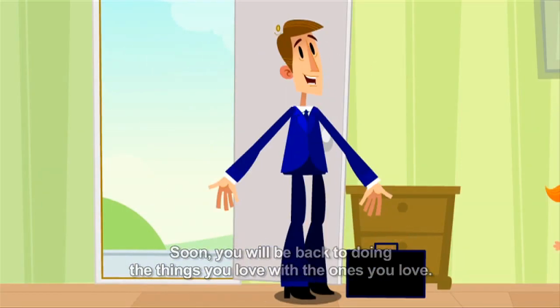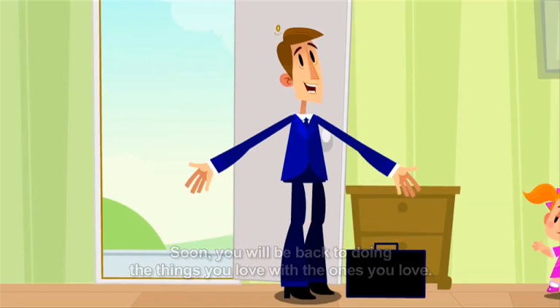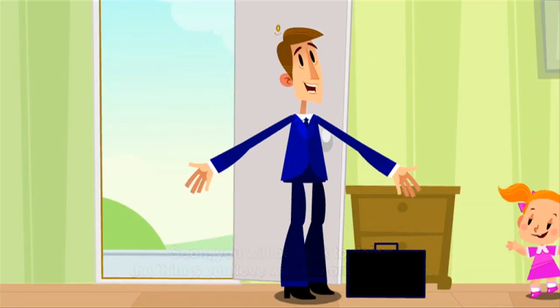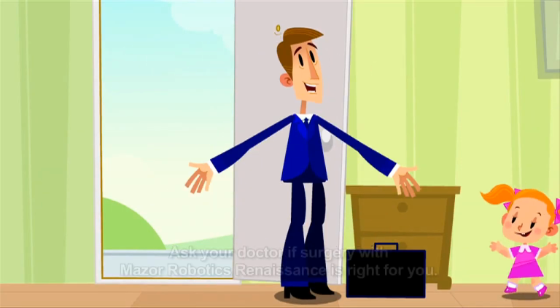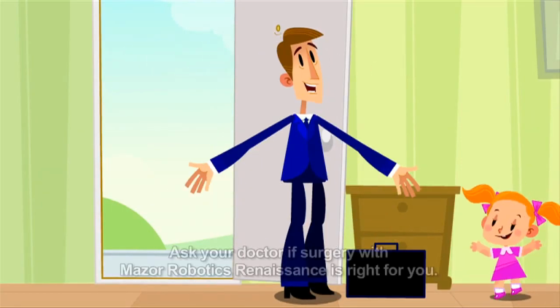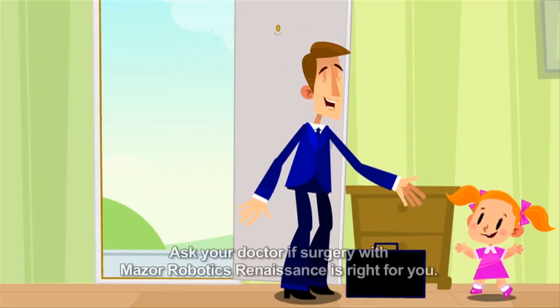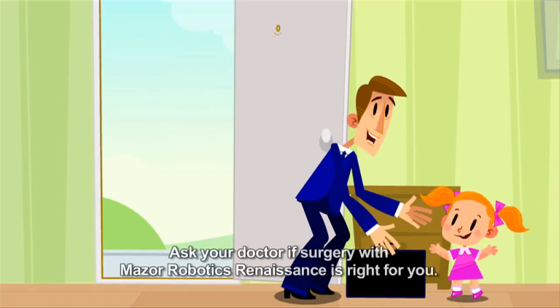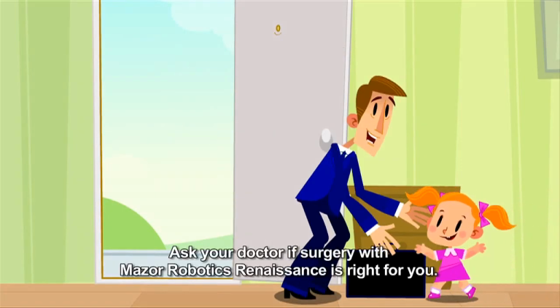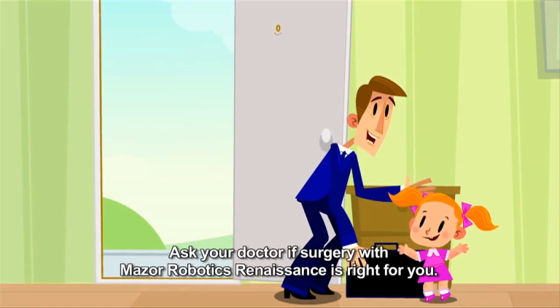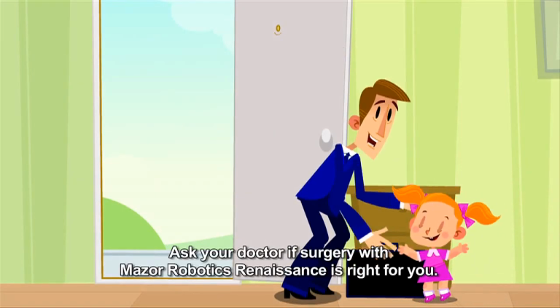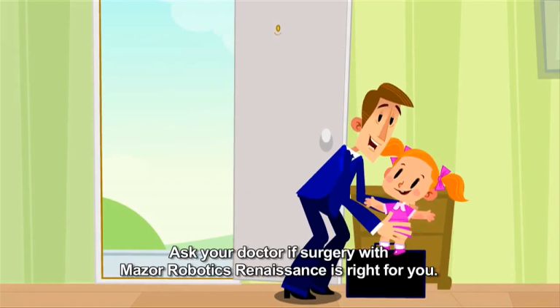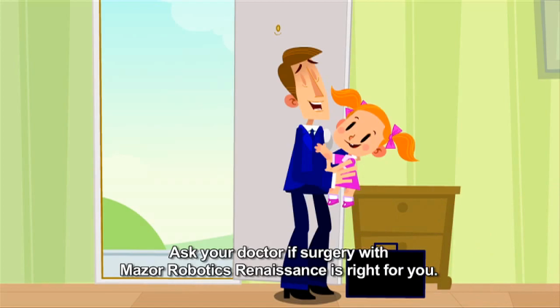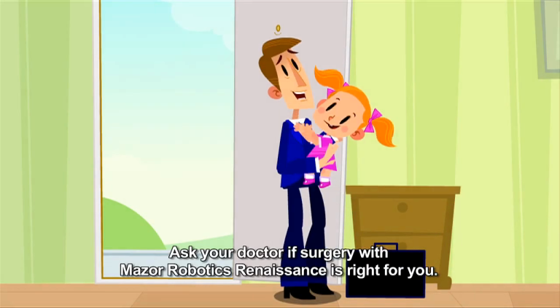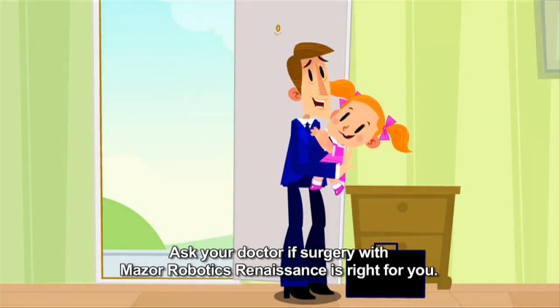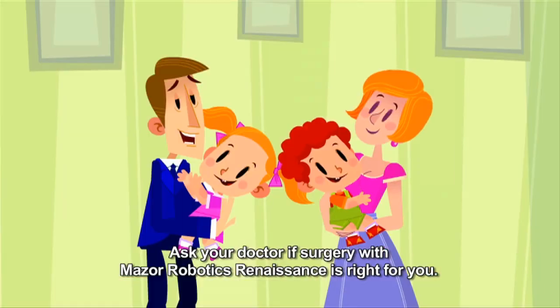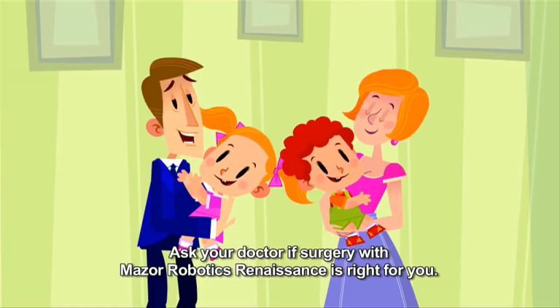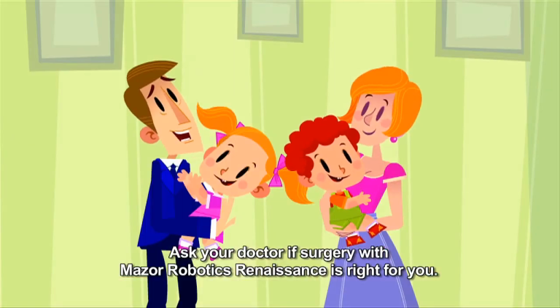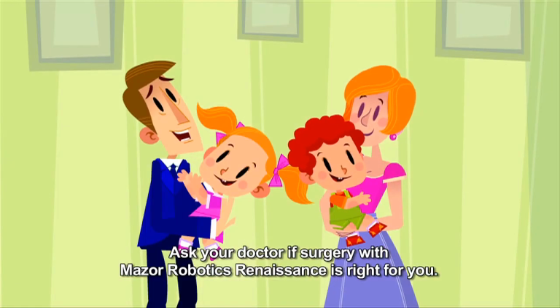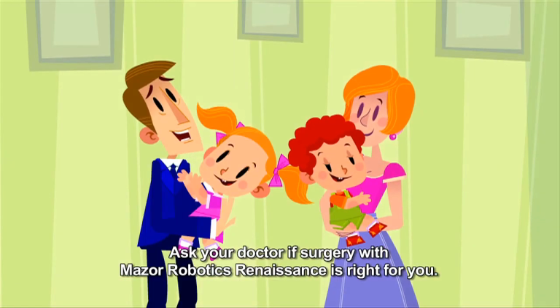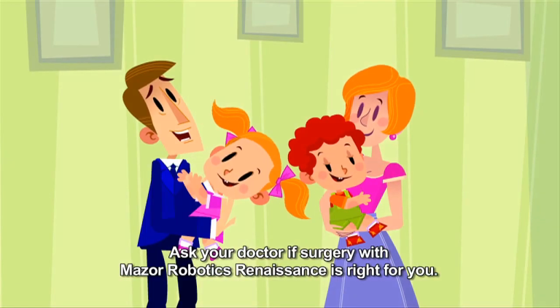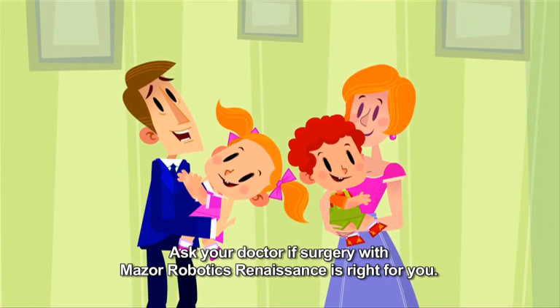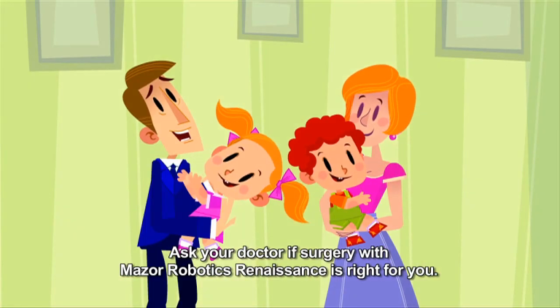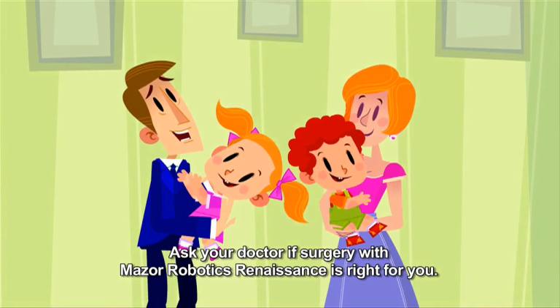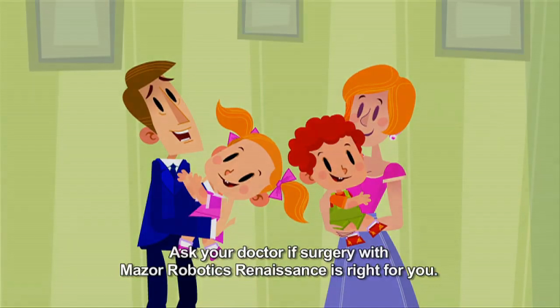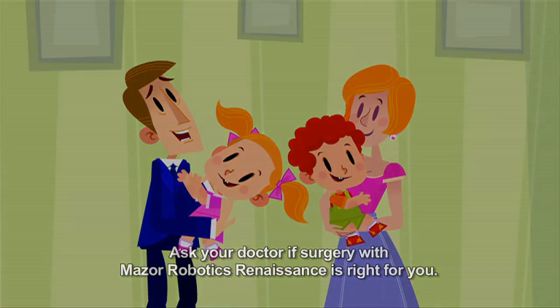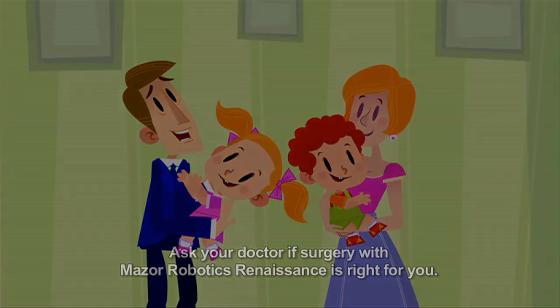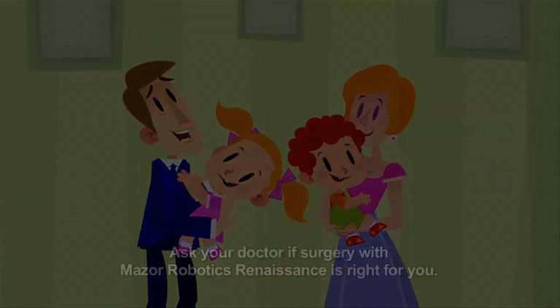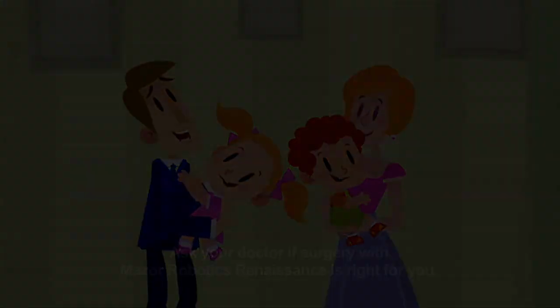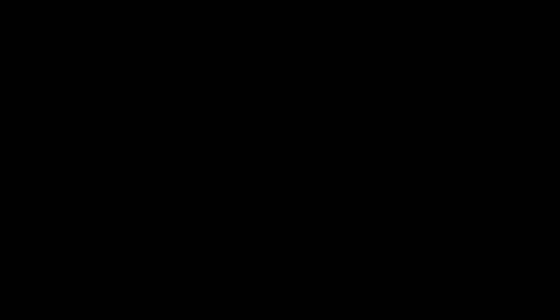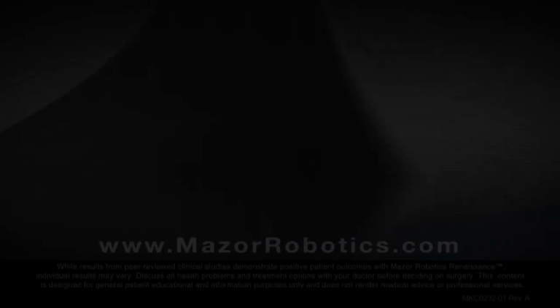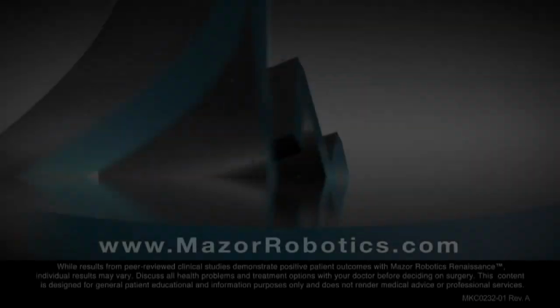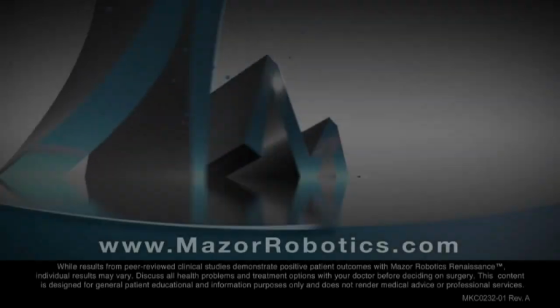Ask your doctor if surgery with Mazor Robotics Renaissance is right for you.